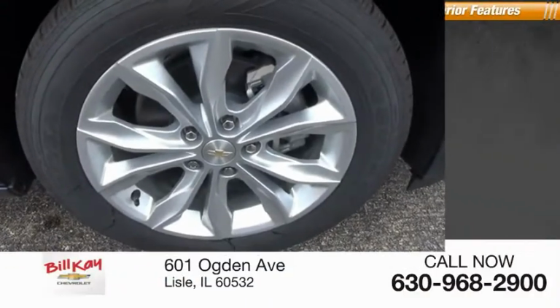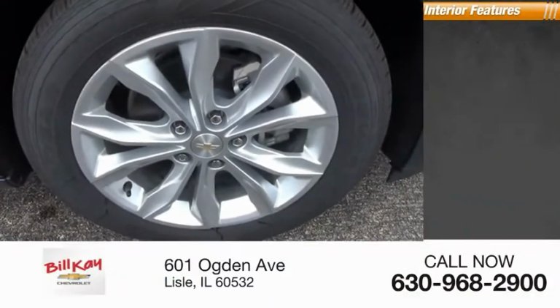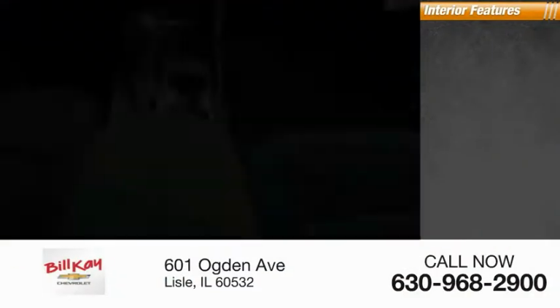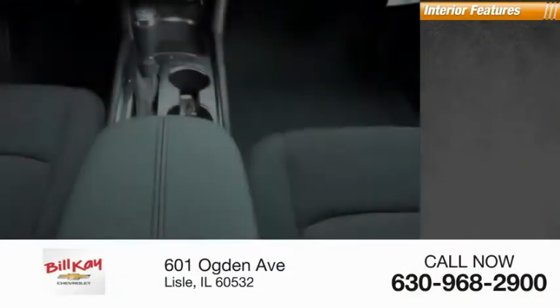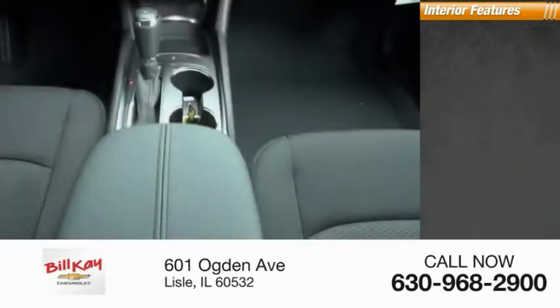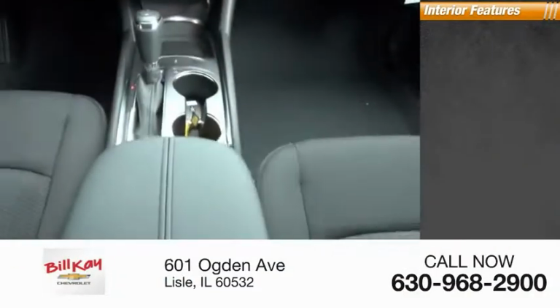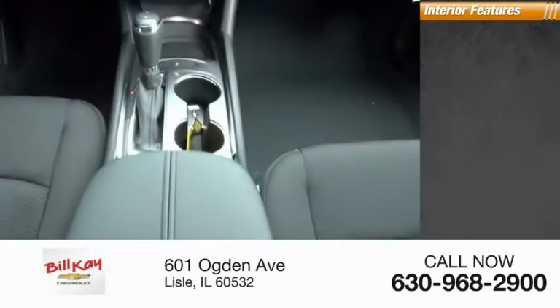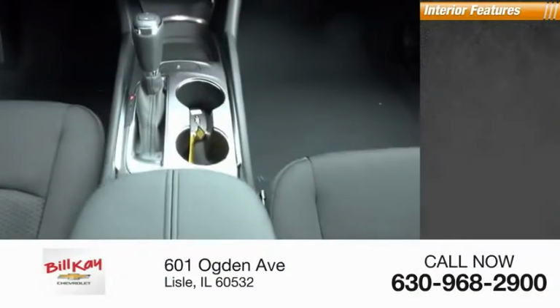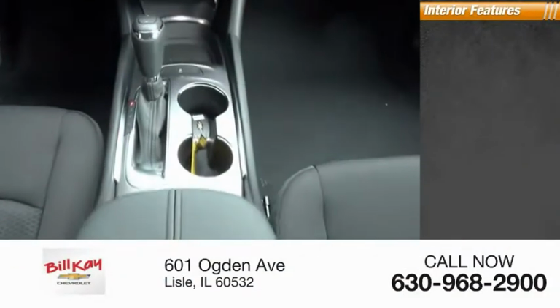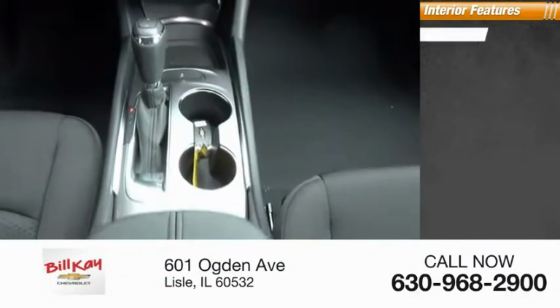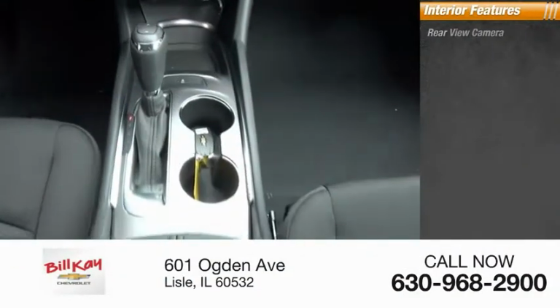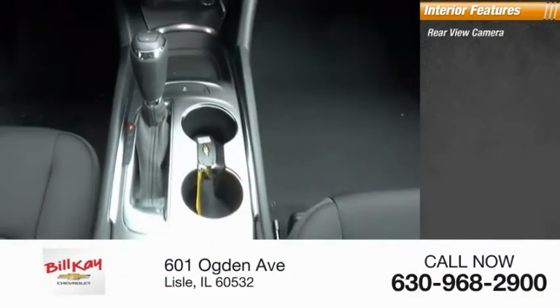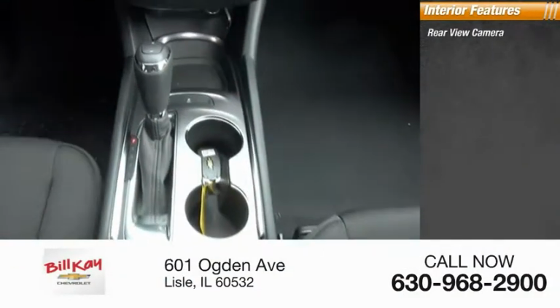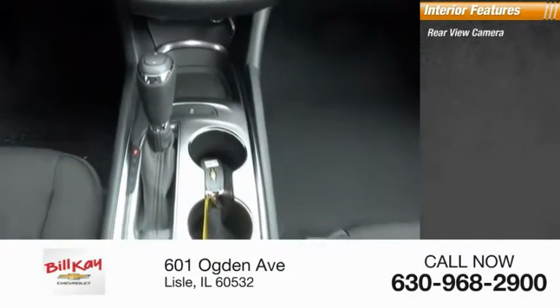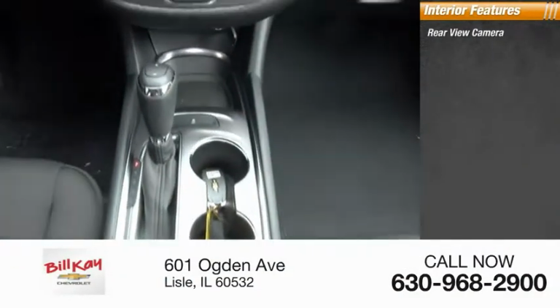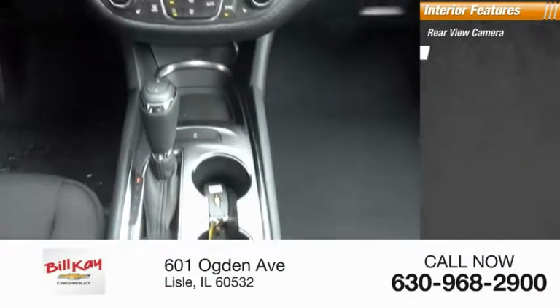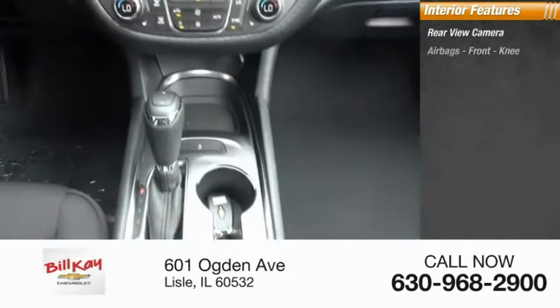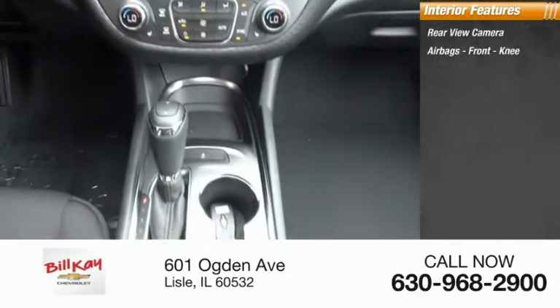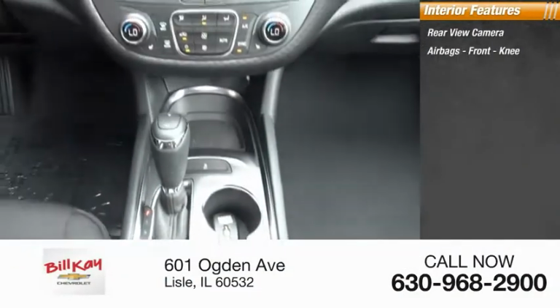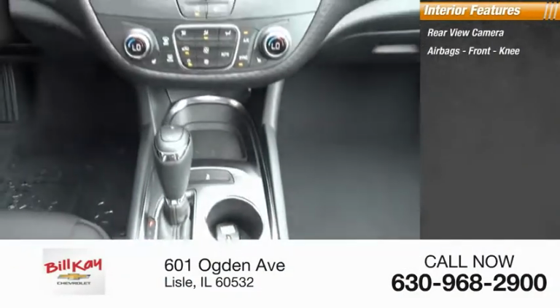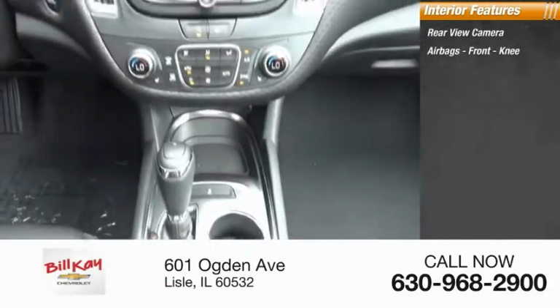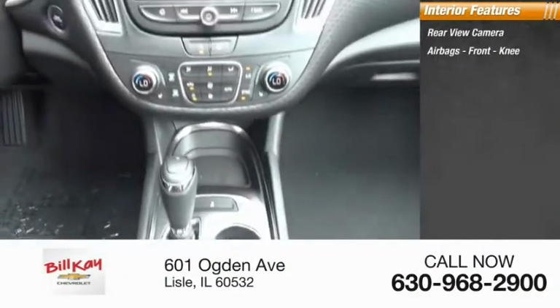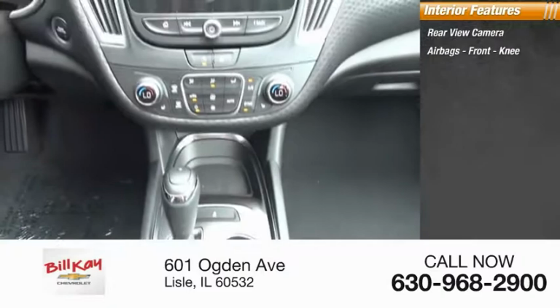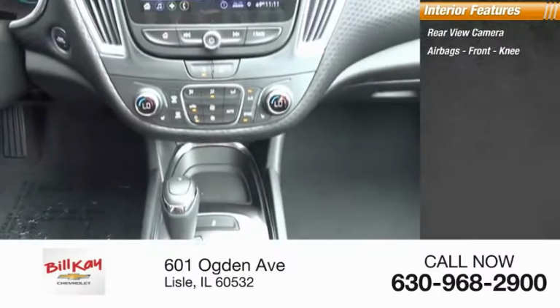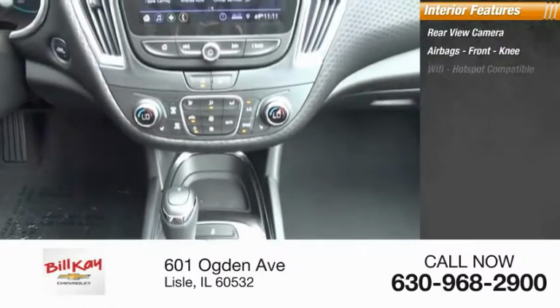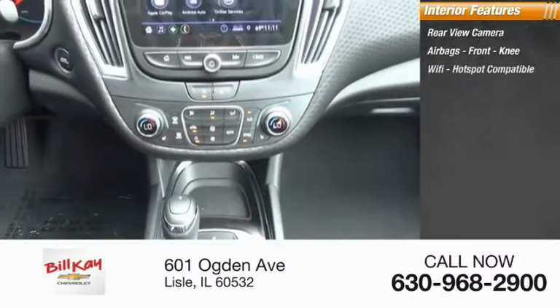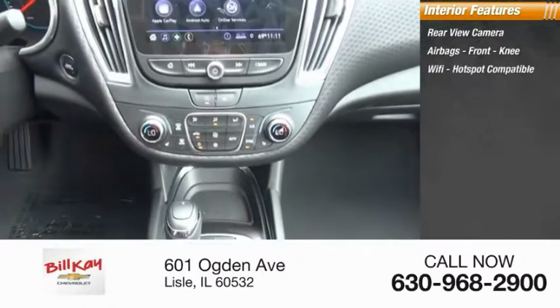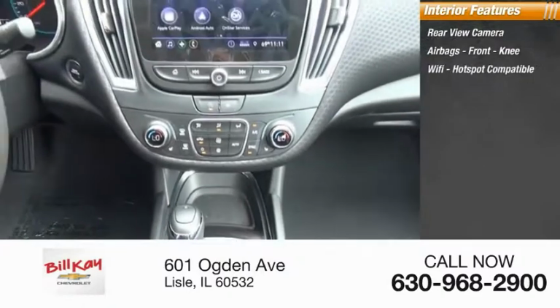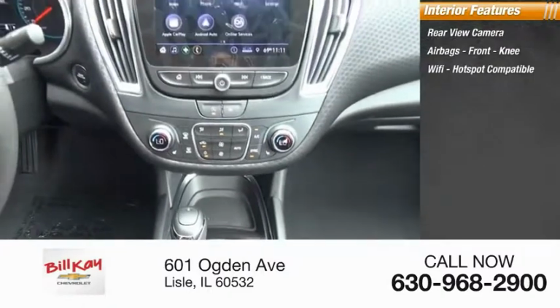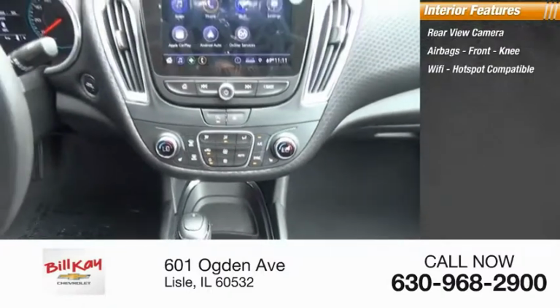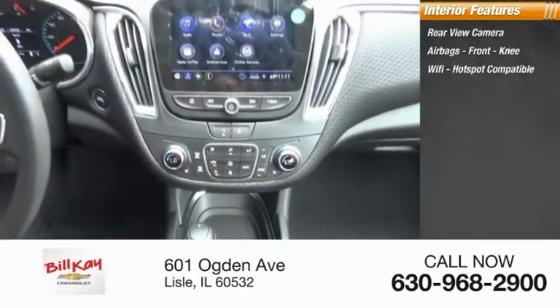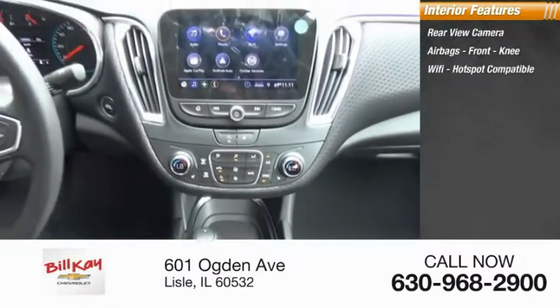Inside you'll find rear view camera, airbags, front knee airbags, and Wi-Fi hotspot compatibility.